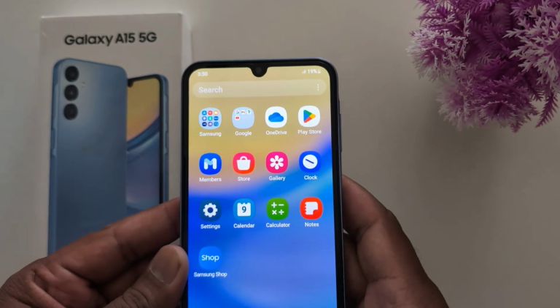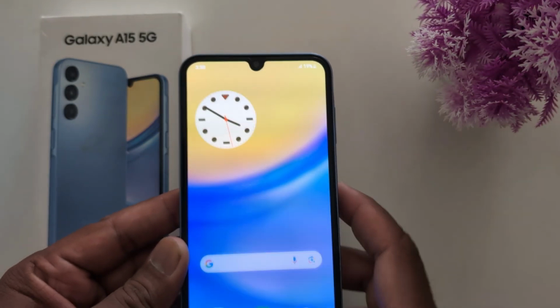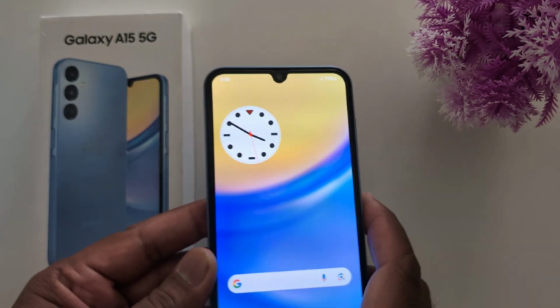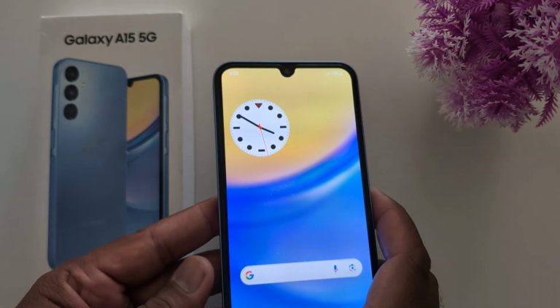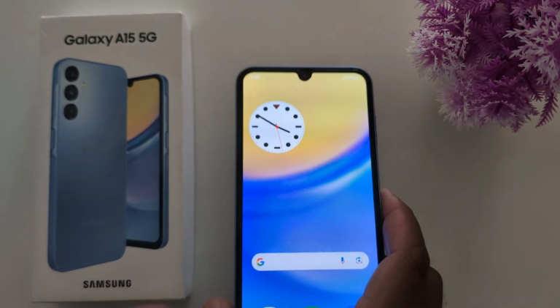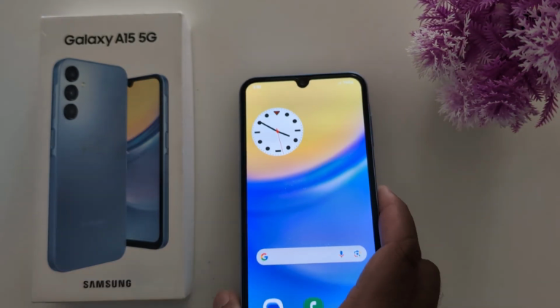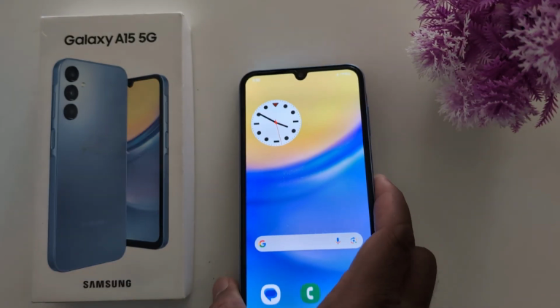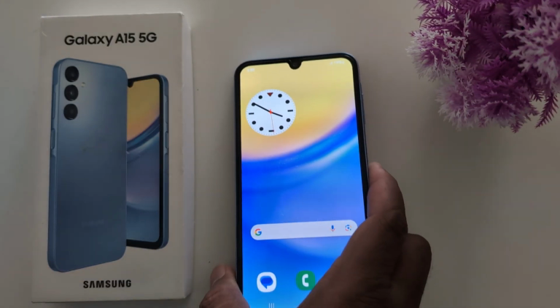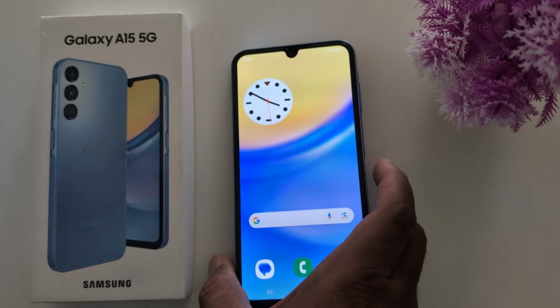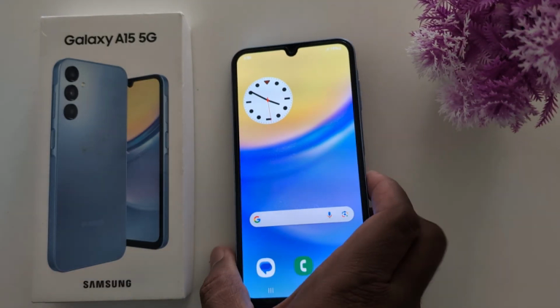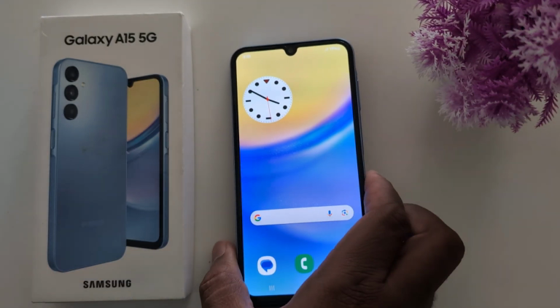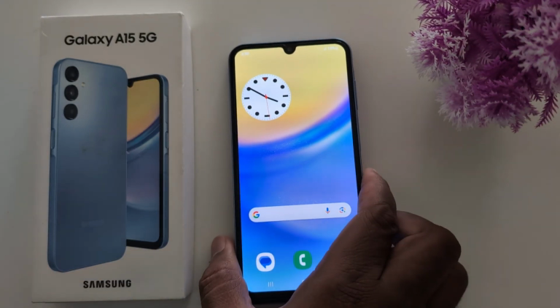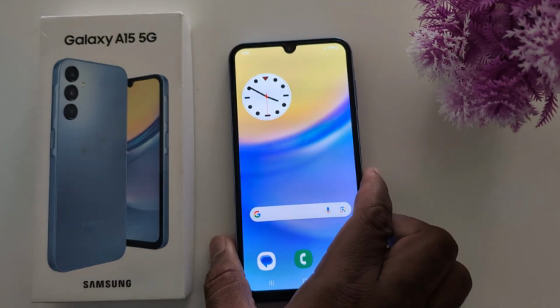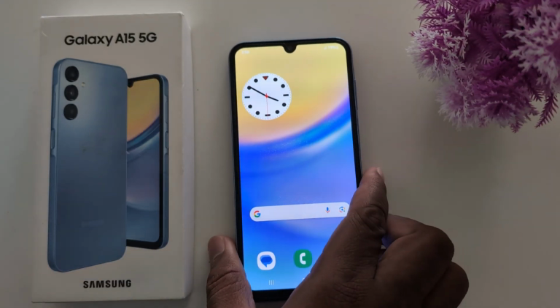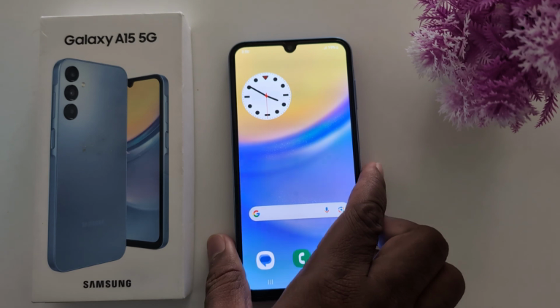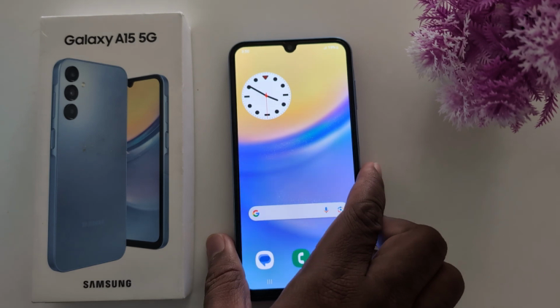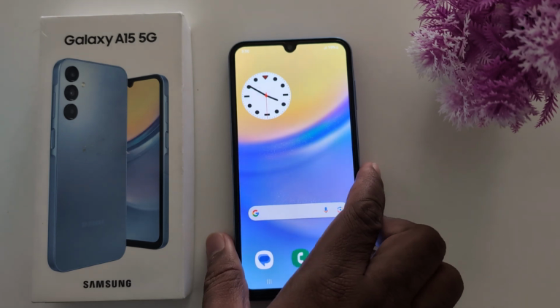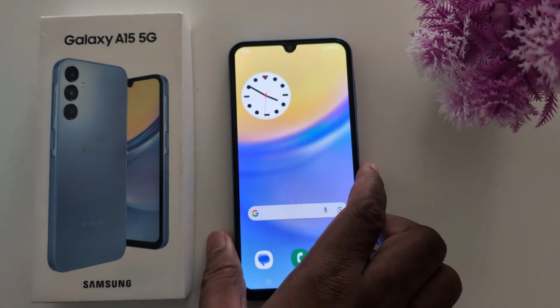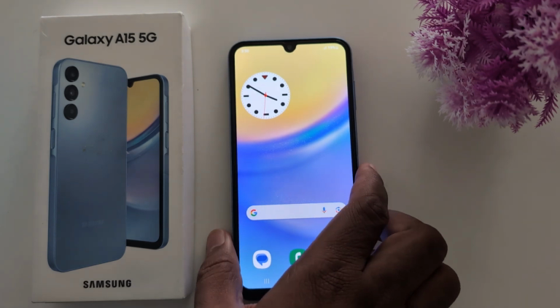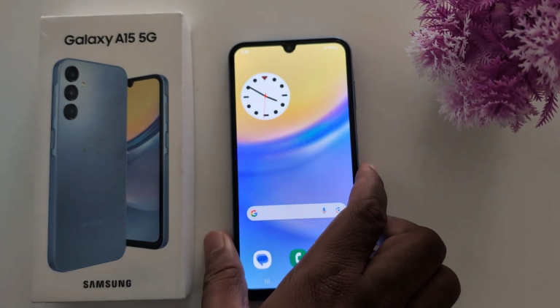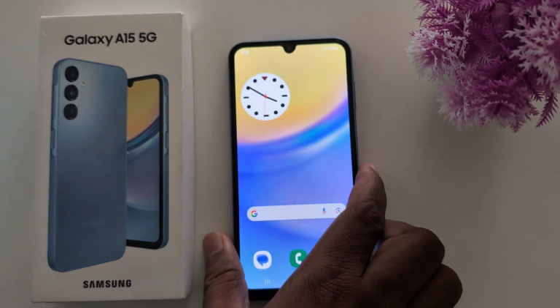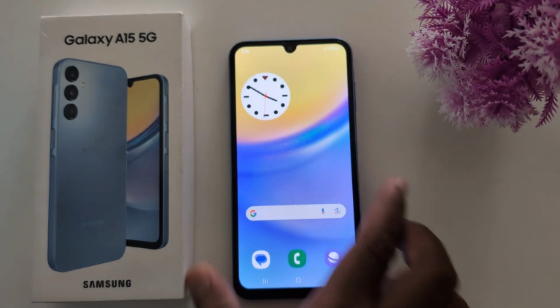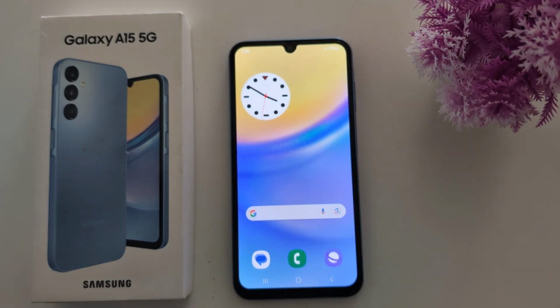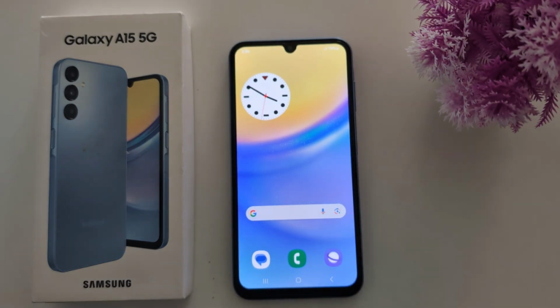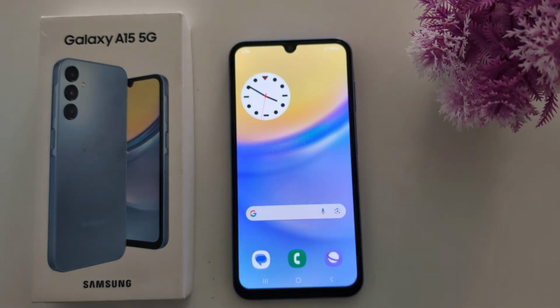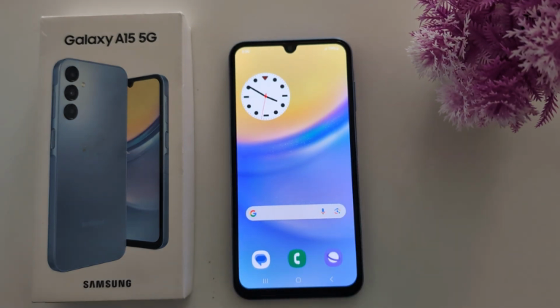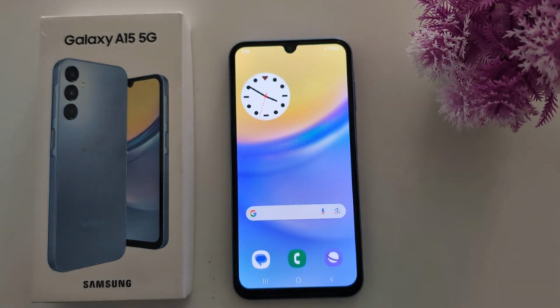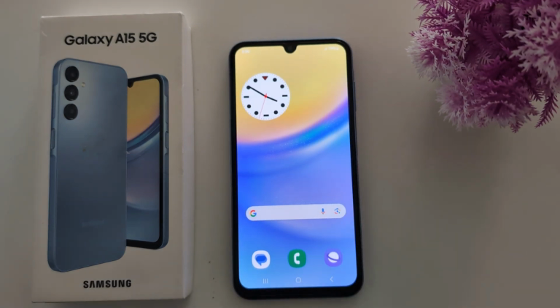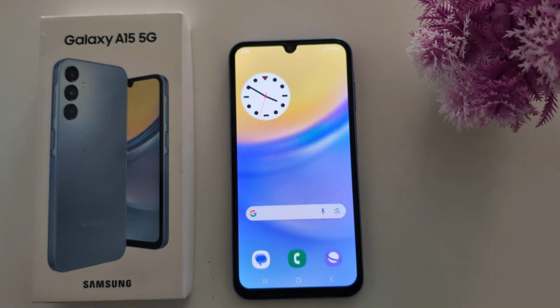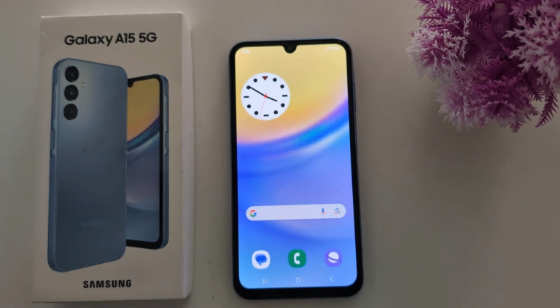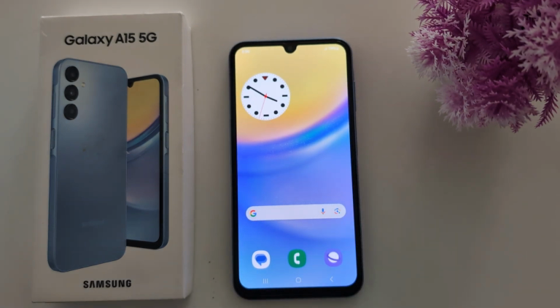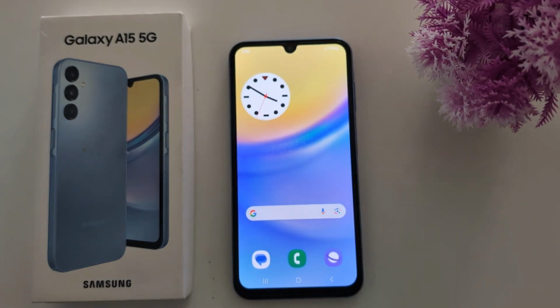So it's quite easy to set up fingerprint unlock on a Samsung A15 or any other Samsung One UI device. That's it!